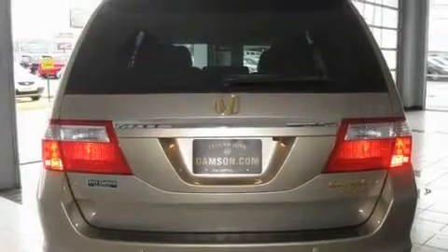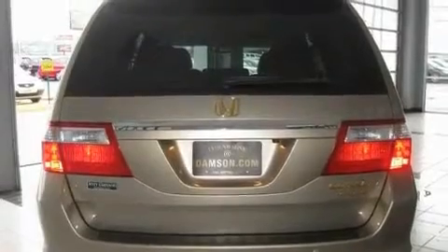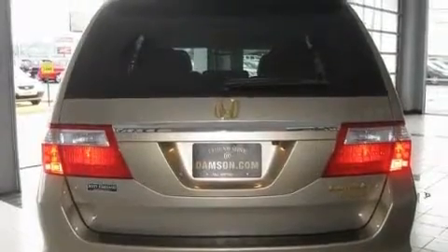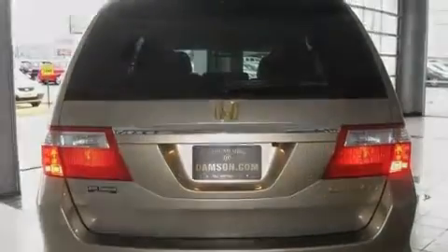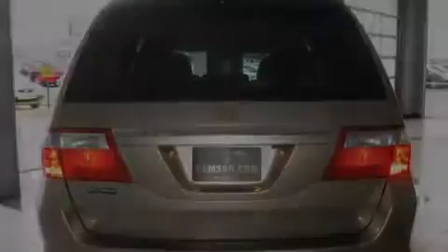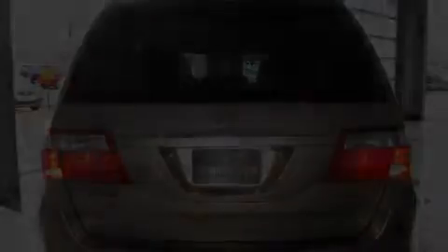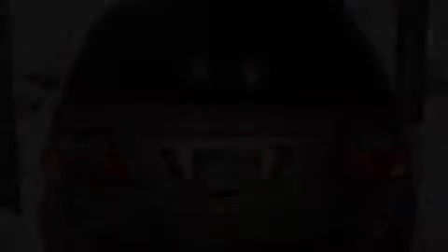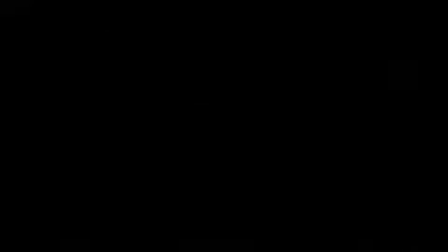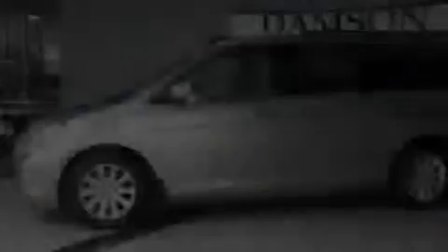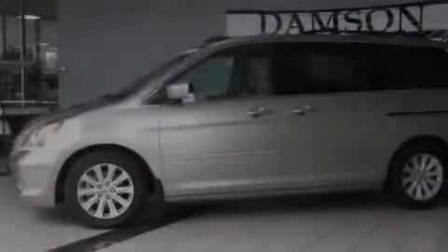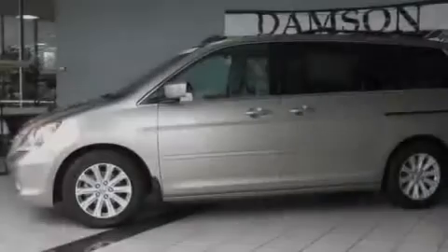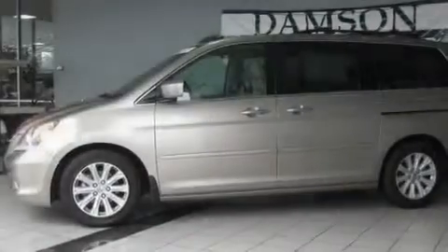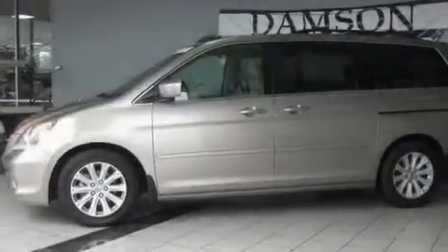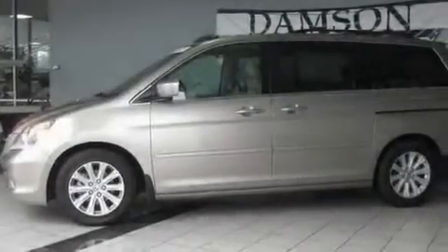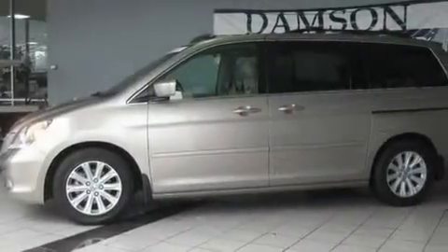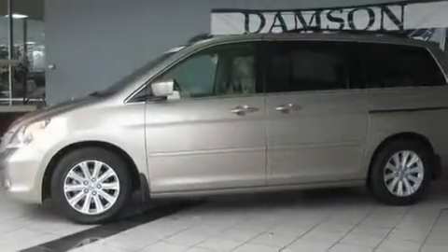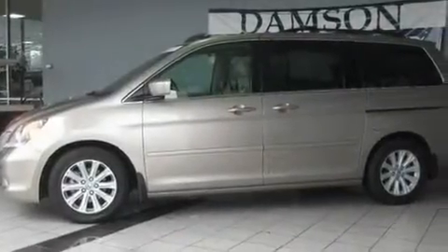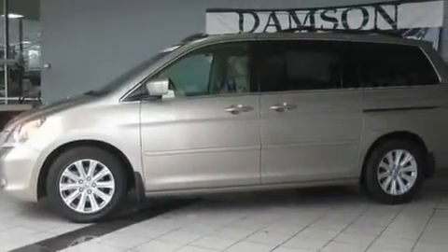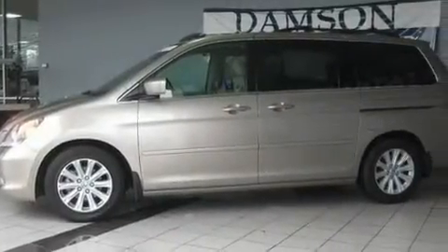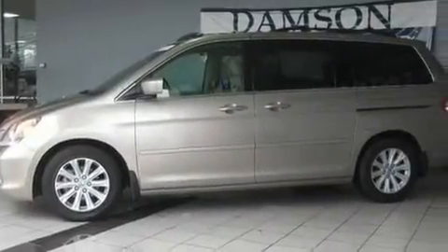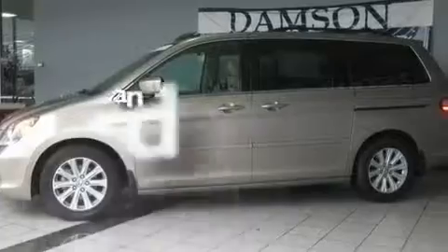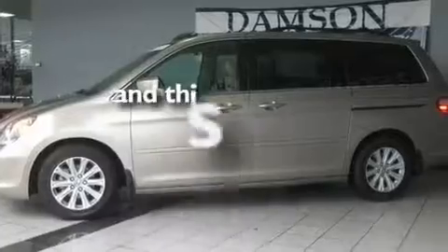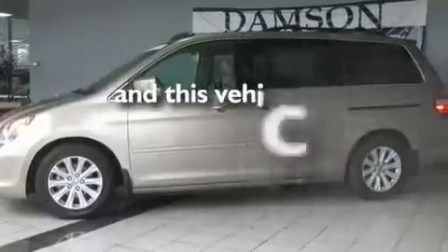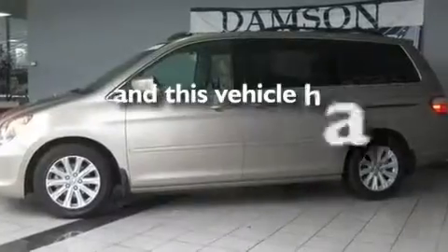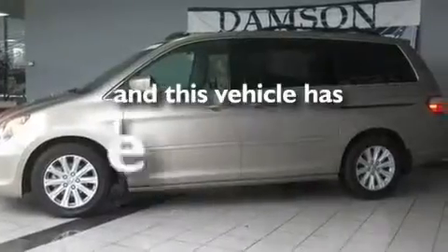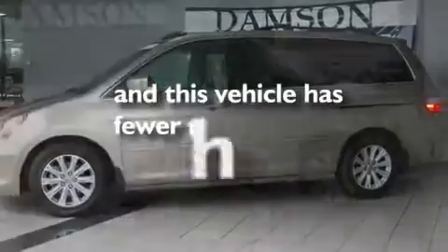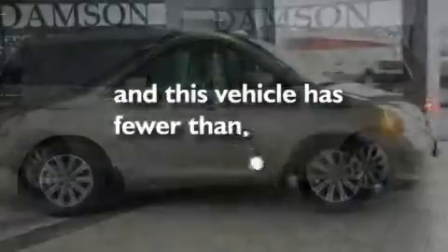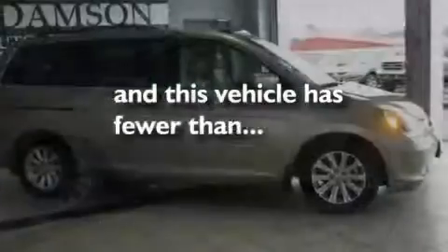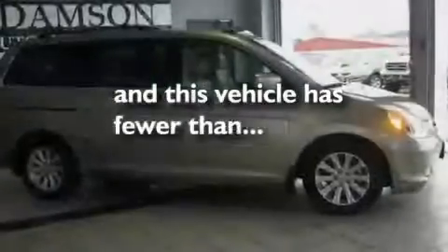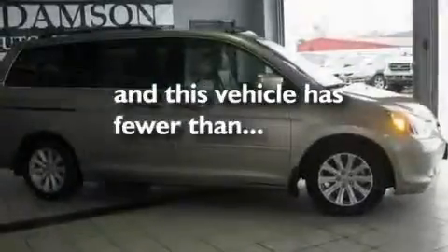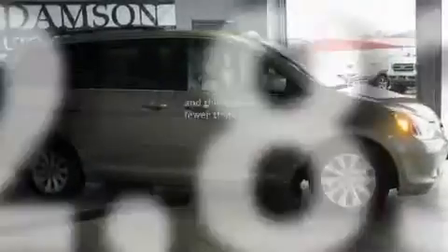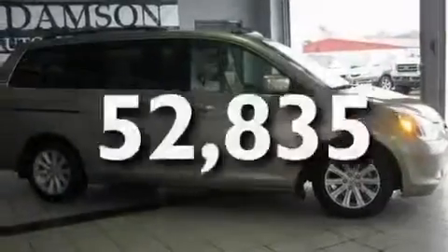Additional features include variable cylinder management, aluminum wheels, a low-tire pressure indicator, a sunroof, and this vehicle has fewer than 53,000 miles on the odometer.